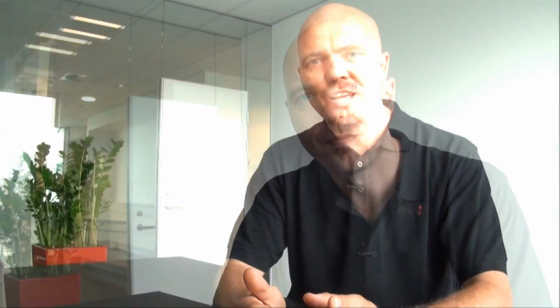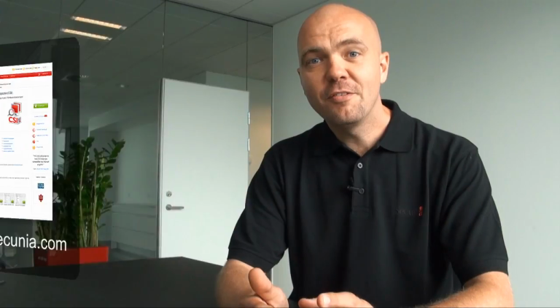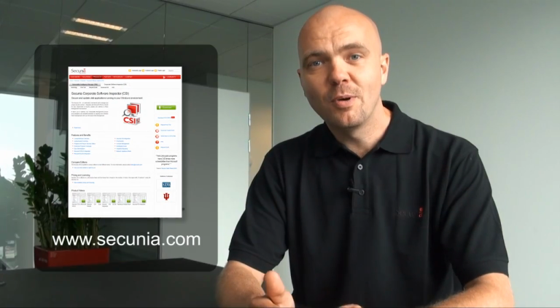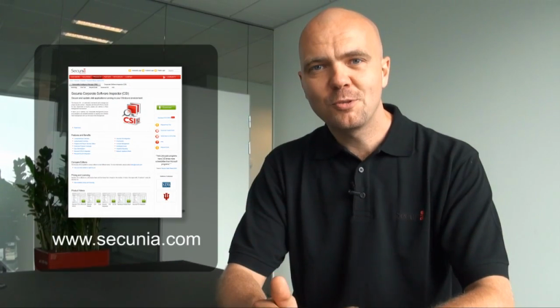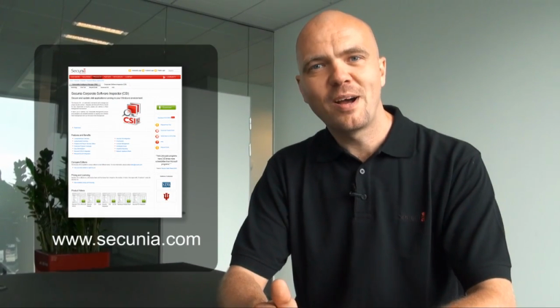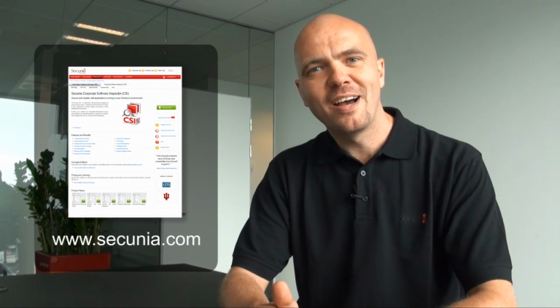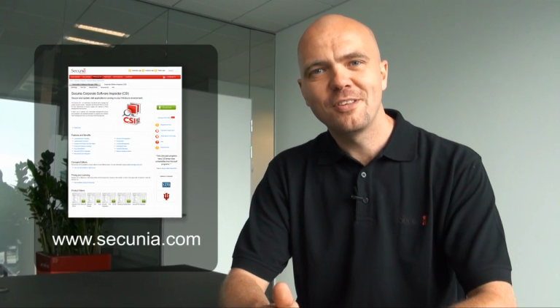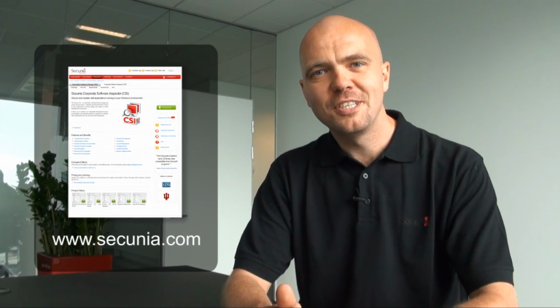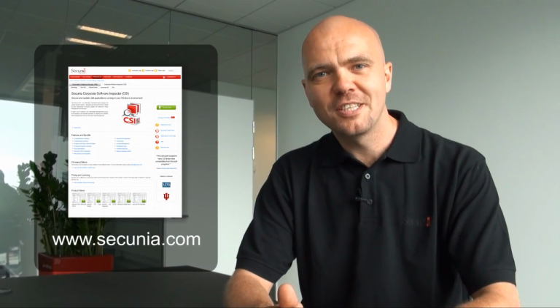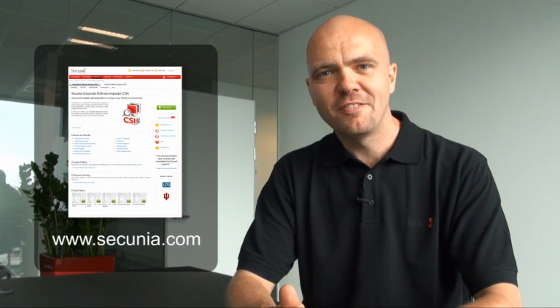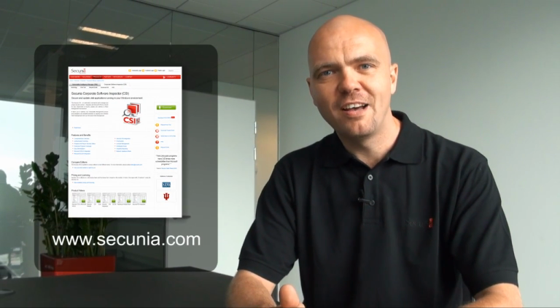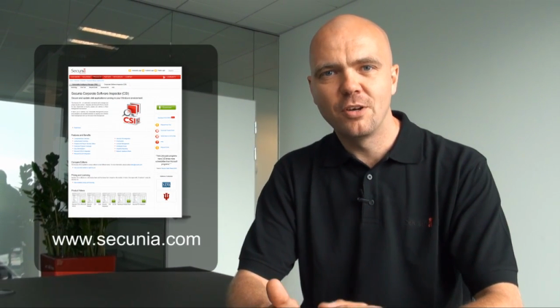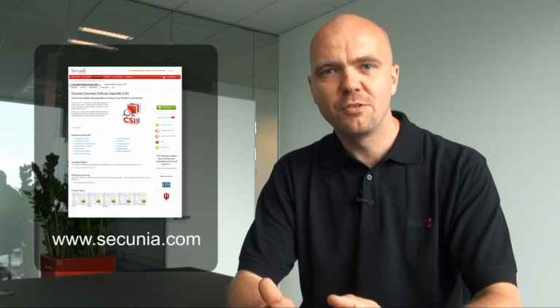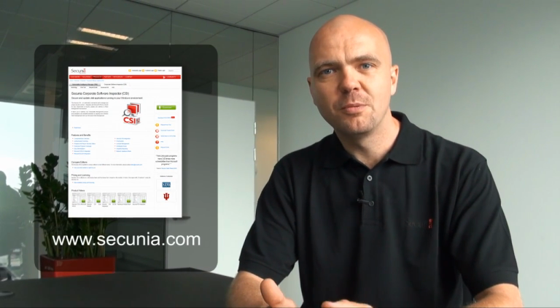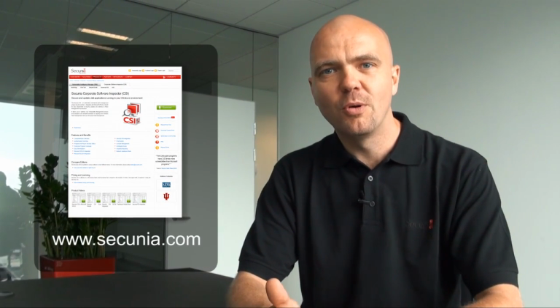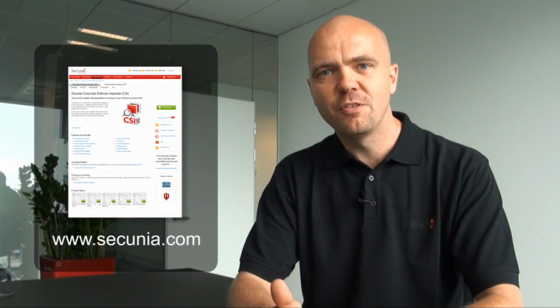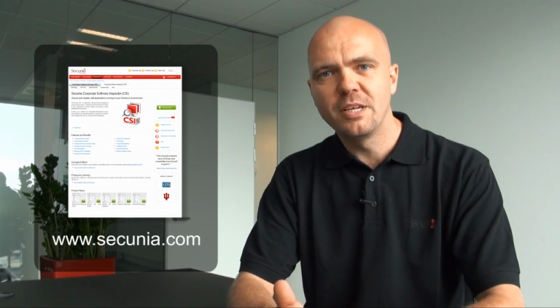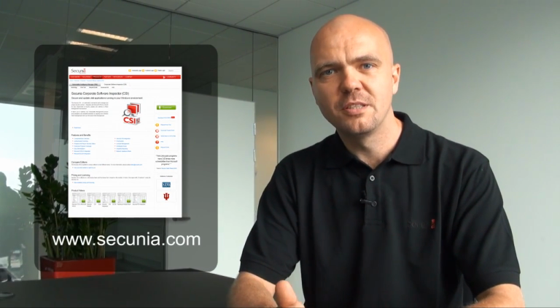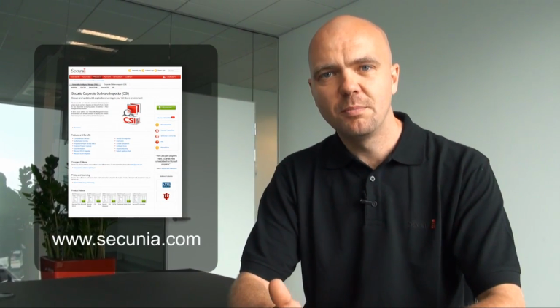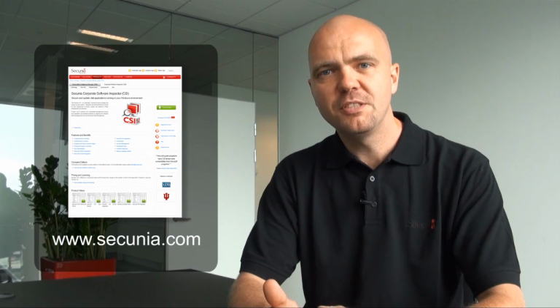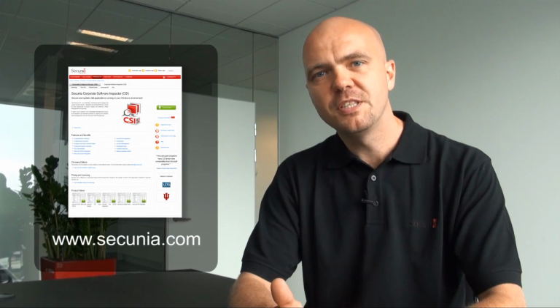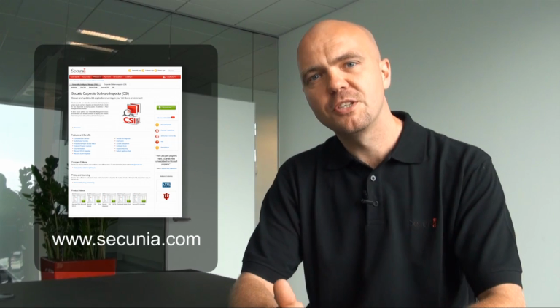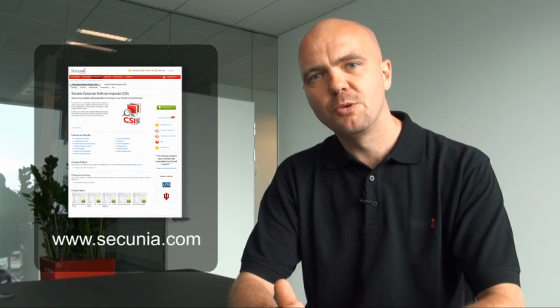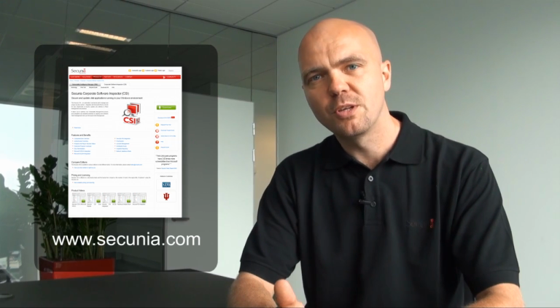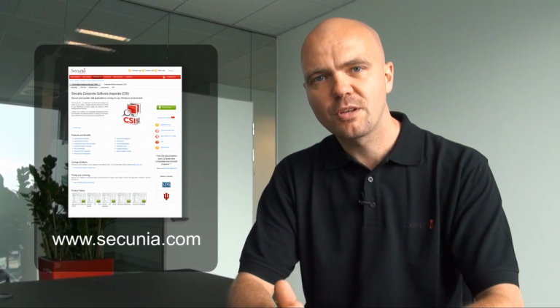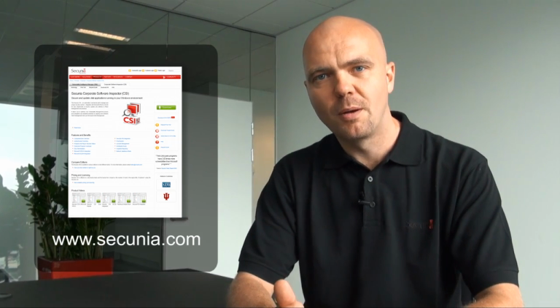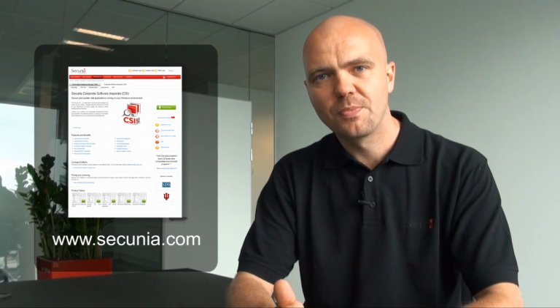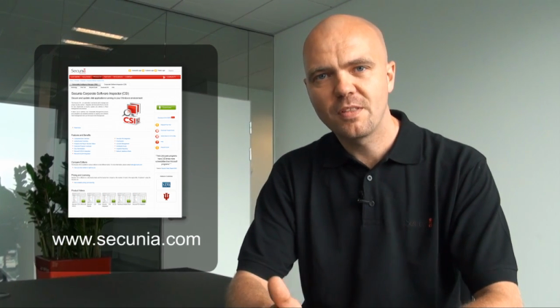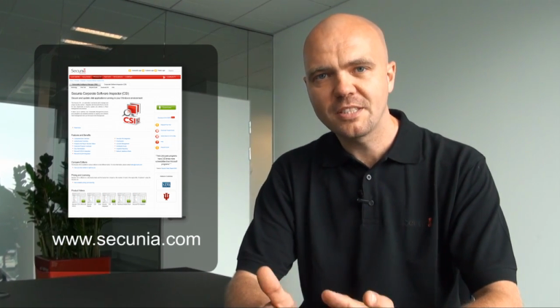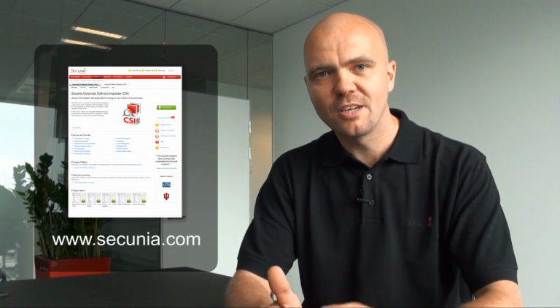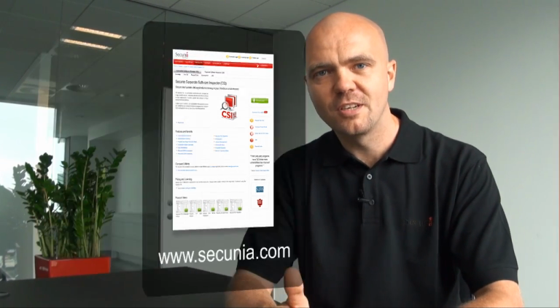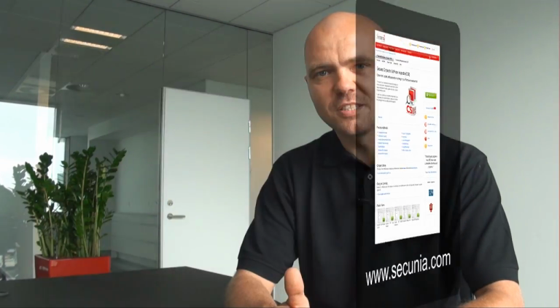If you want to try out the CSI 5 or if you need more information, please visit Secunia.com. Thanks a lot for listening.